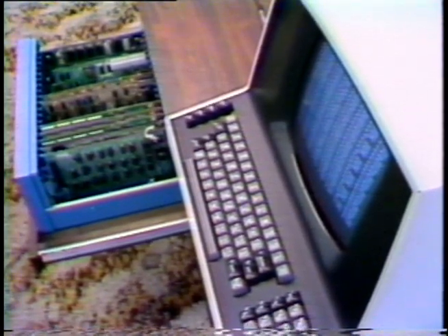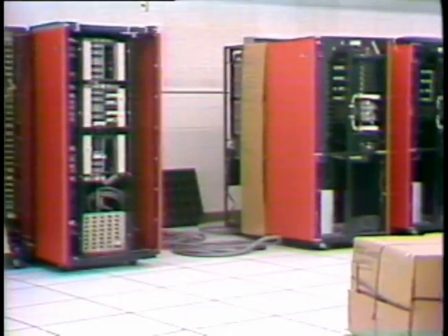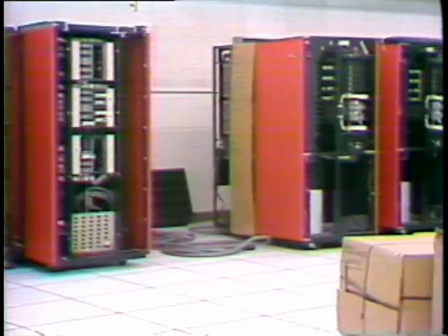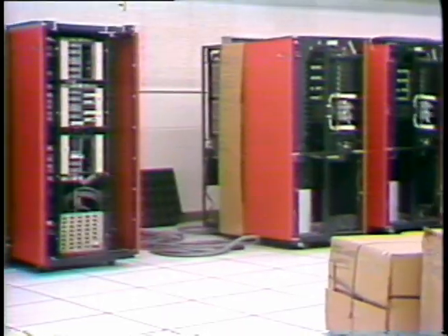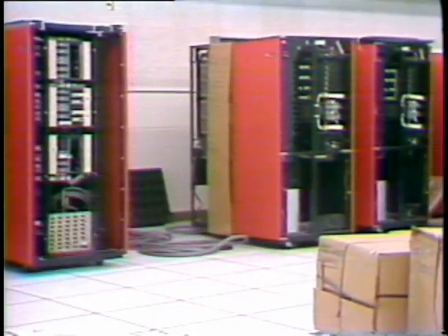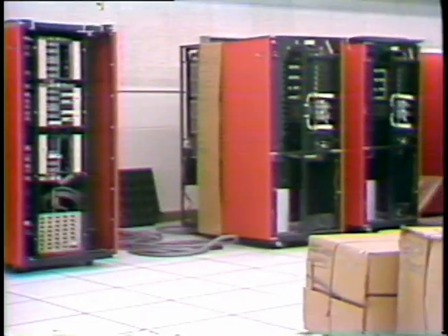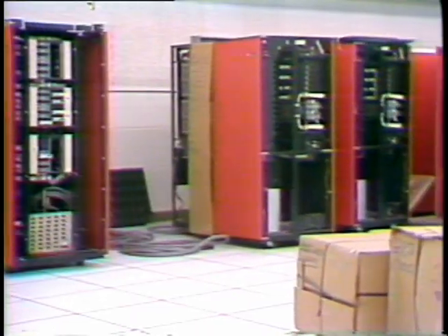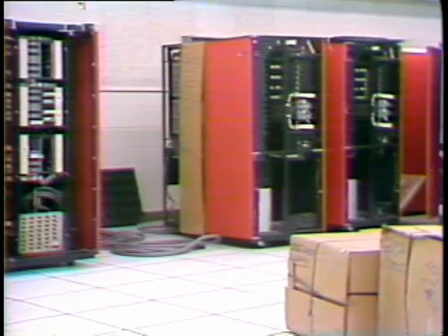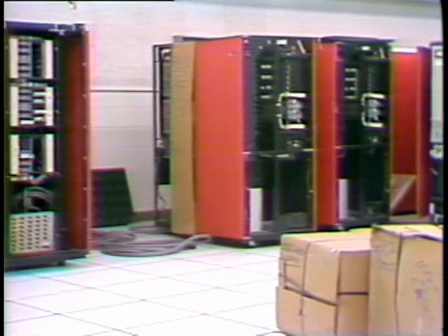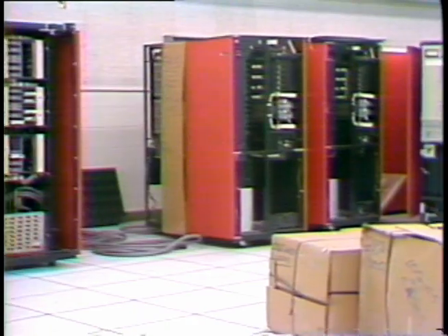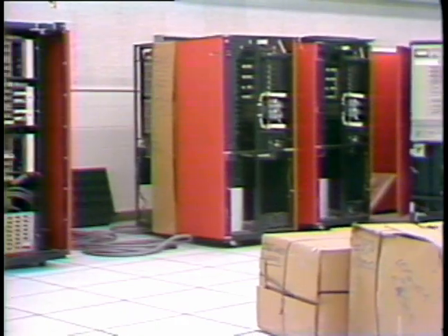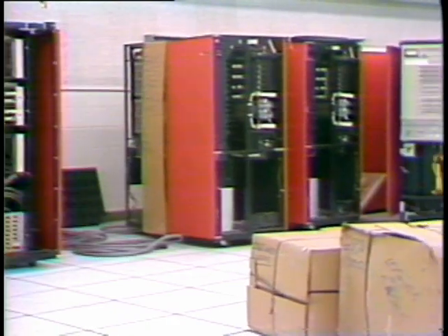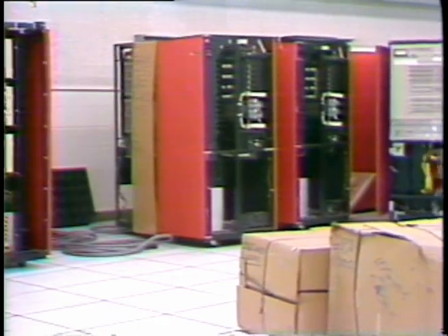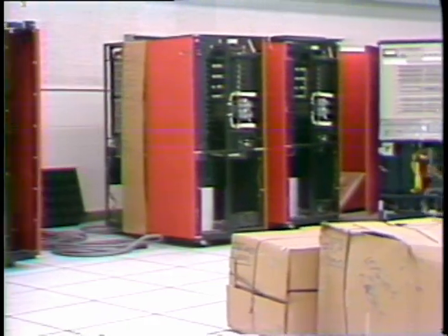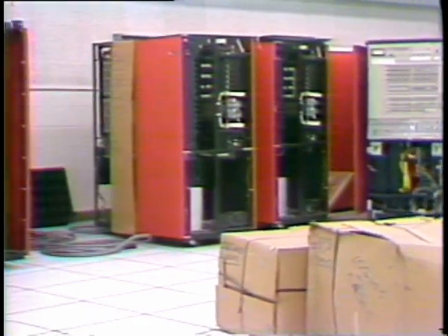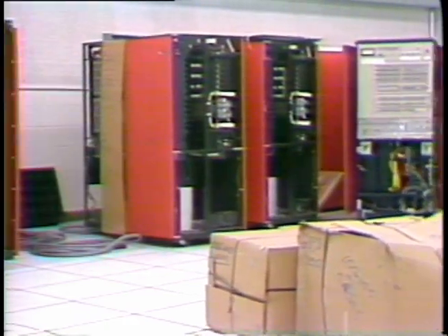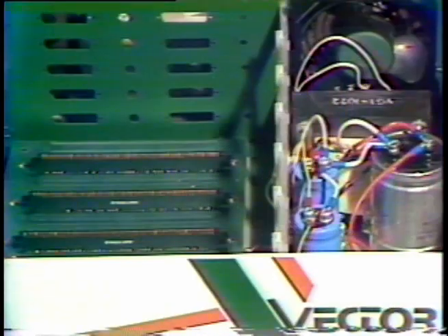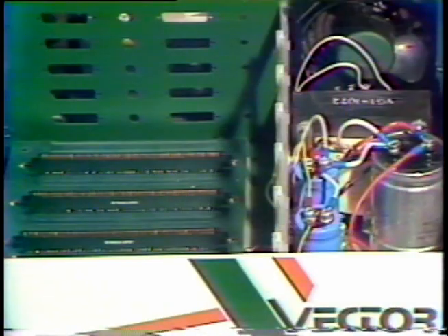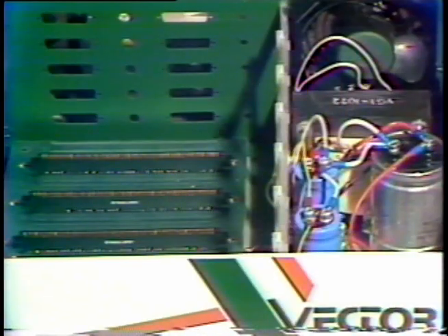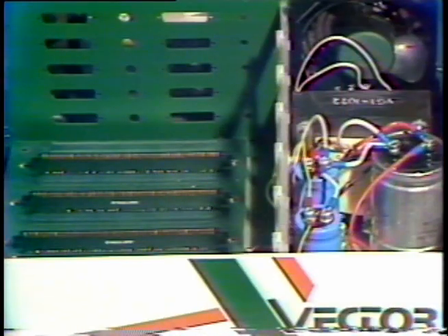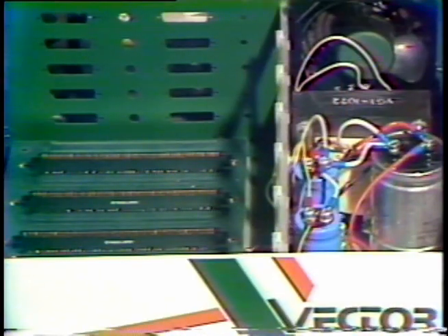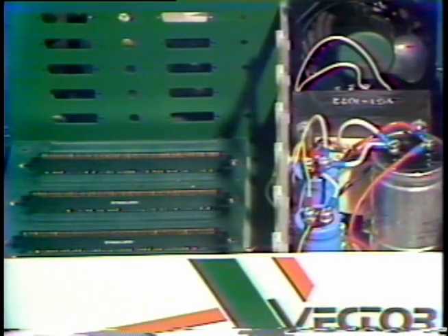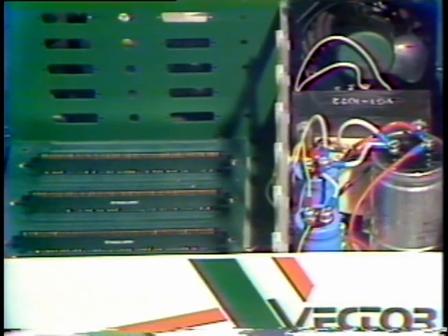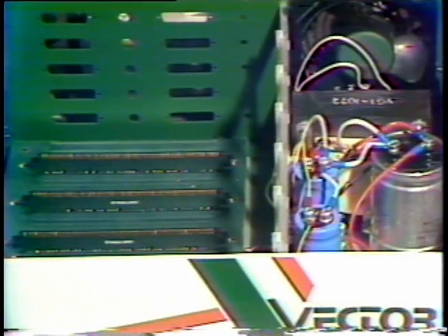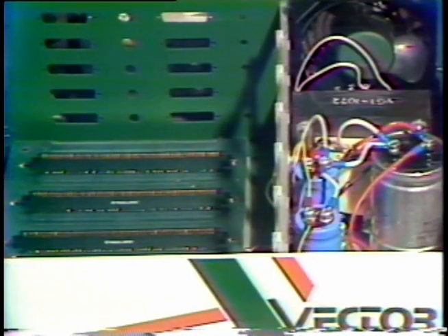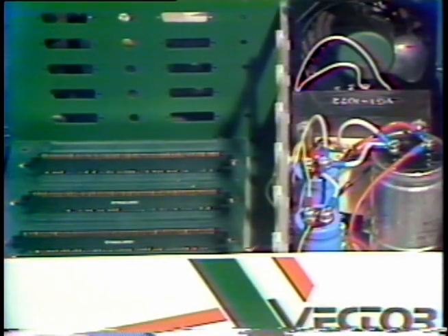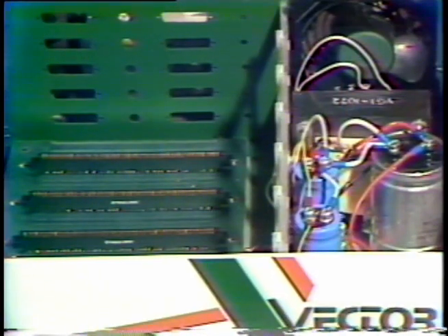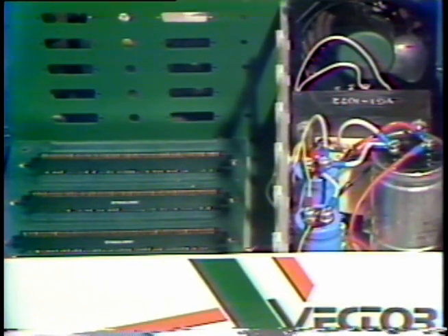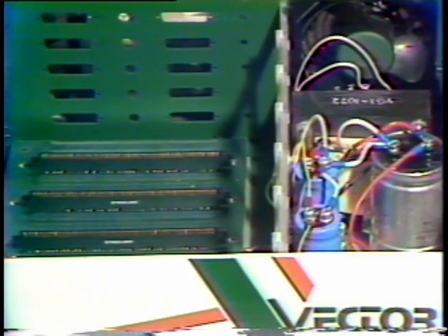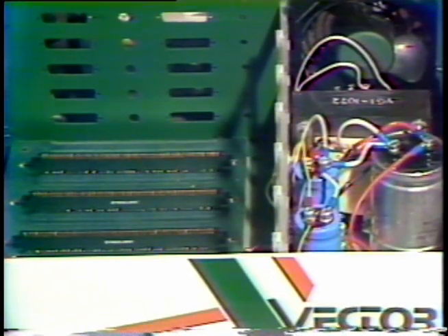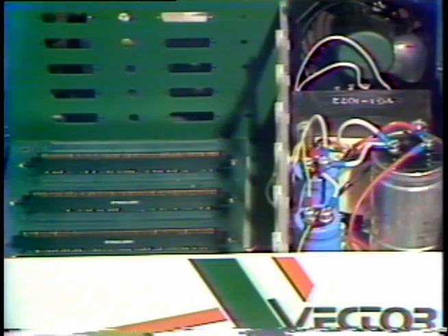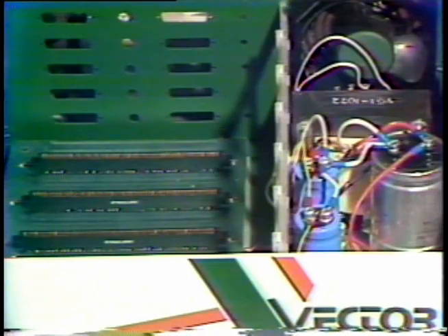This is what a disassembled multi-million dollar computer looks like, and this is what a $2,000 computer looks like before it's put together.